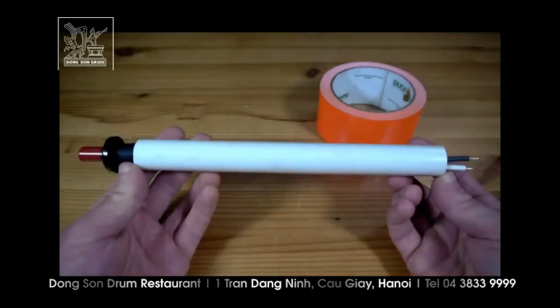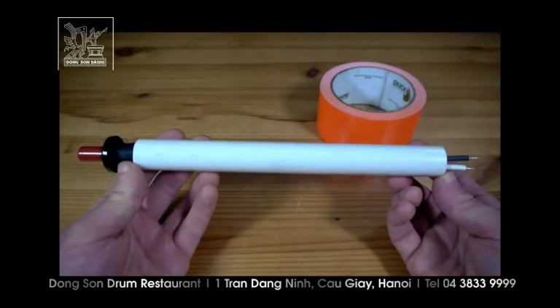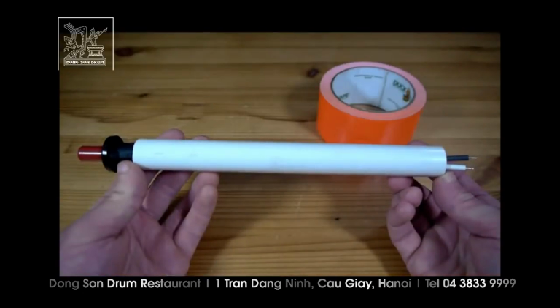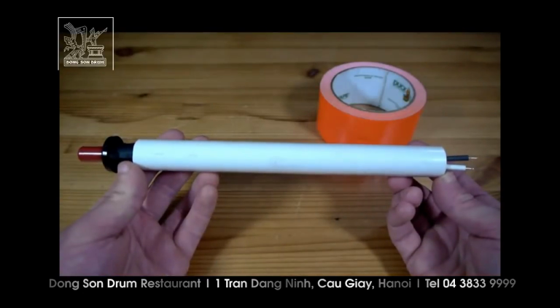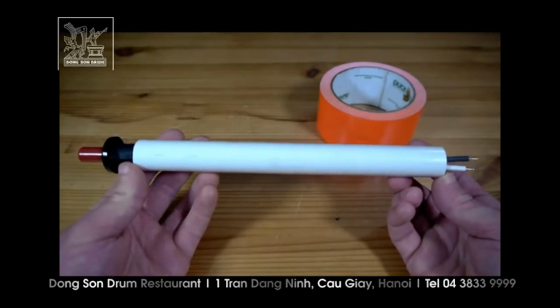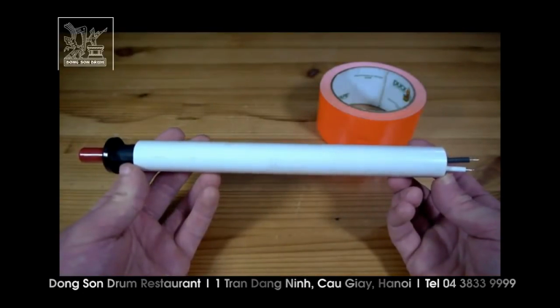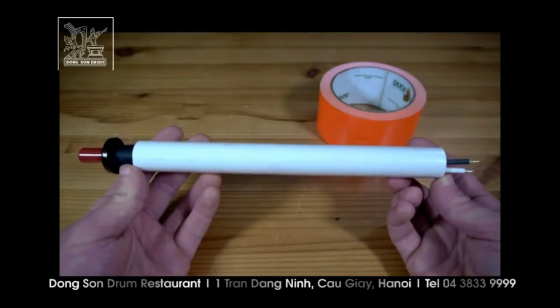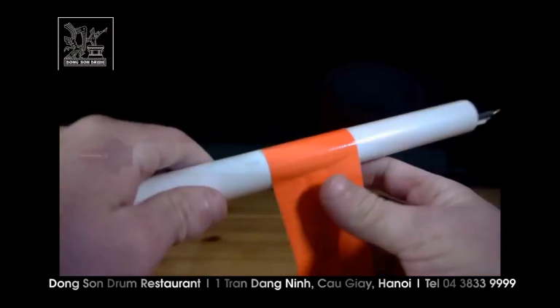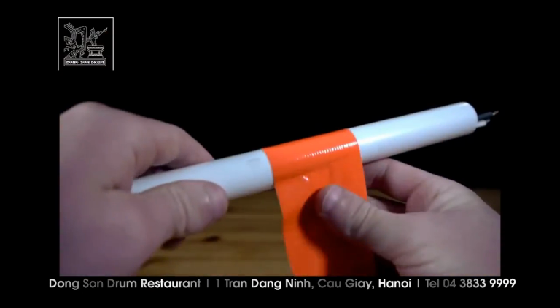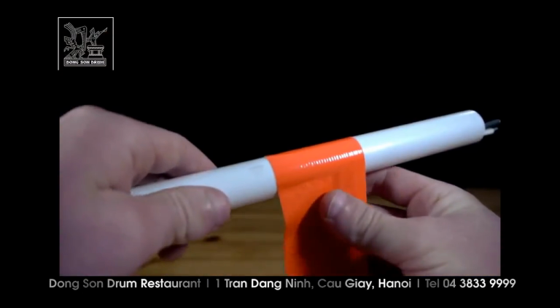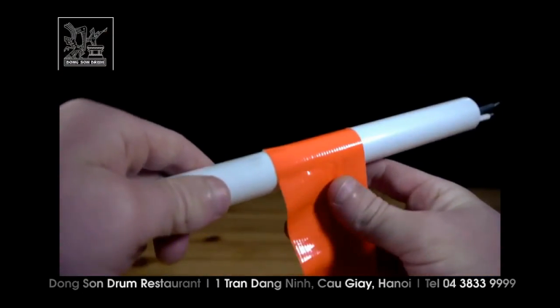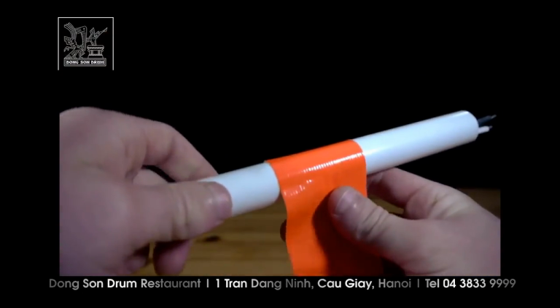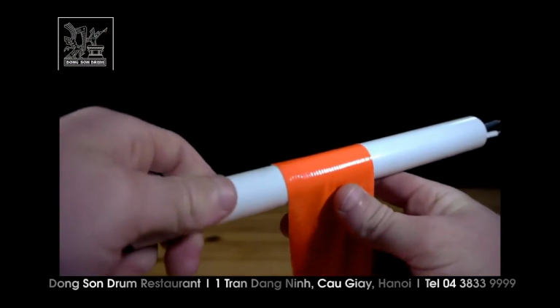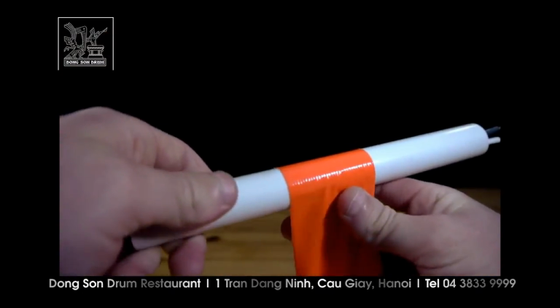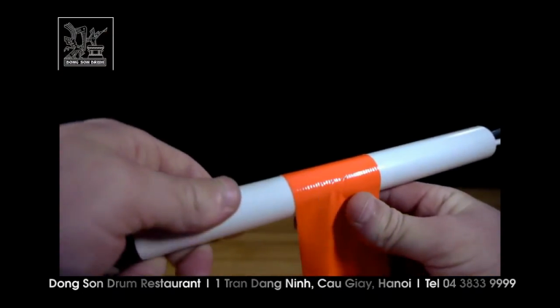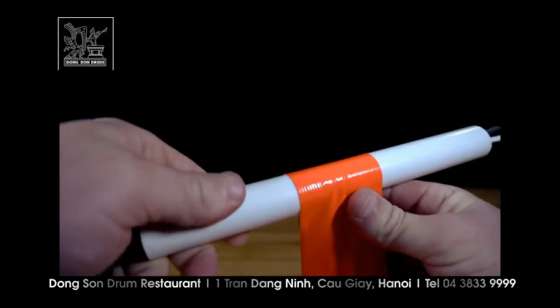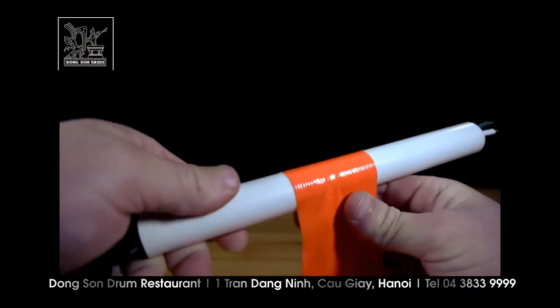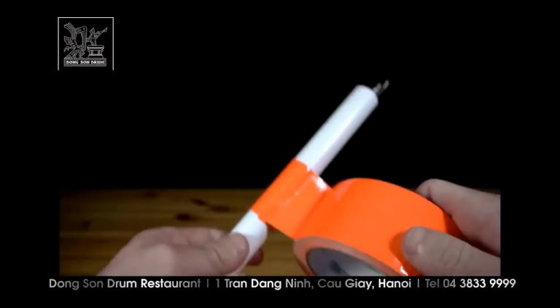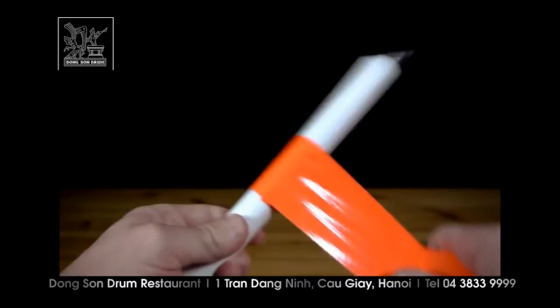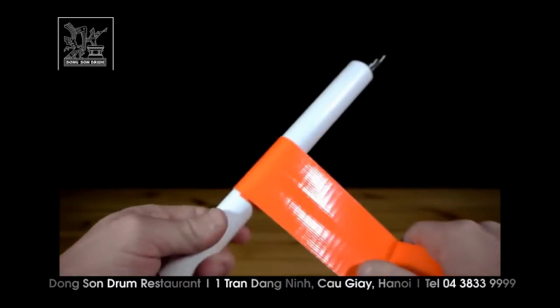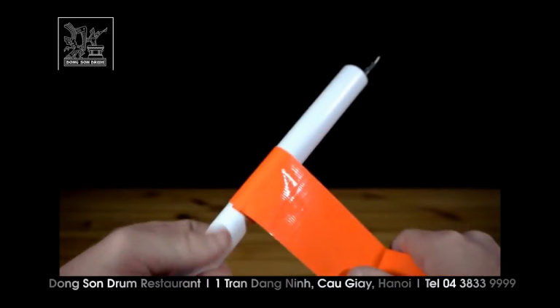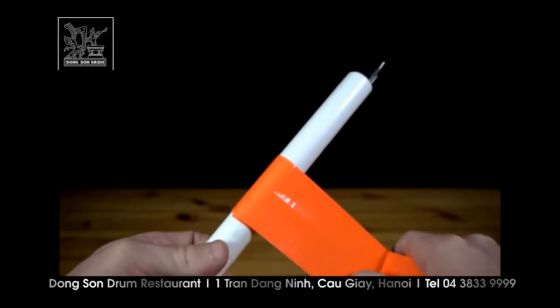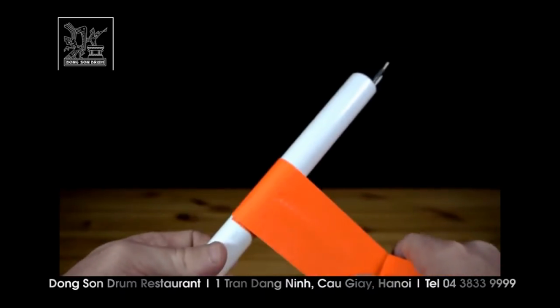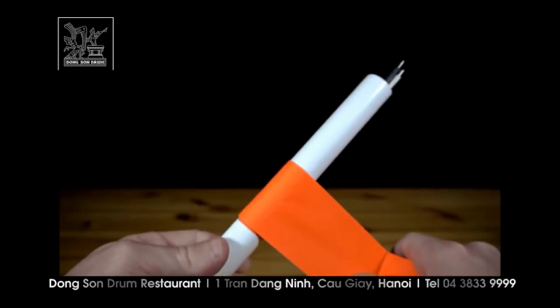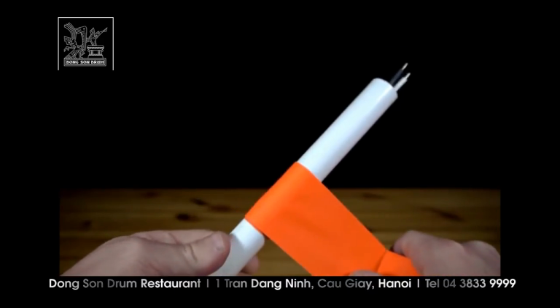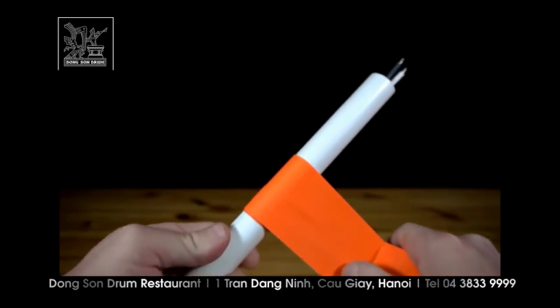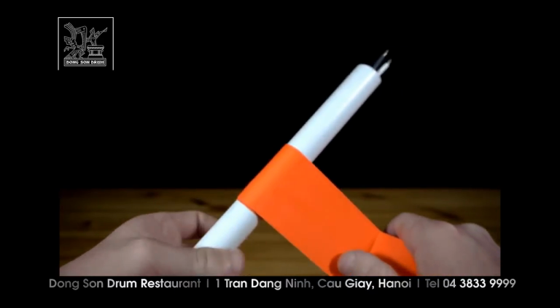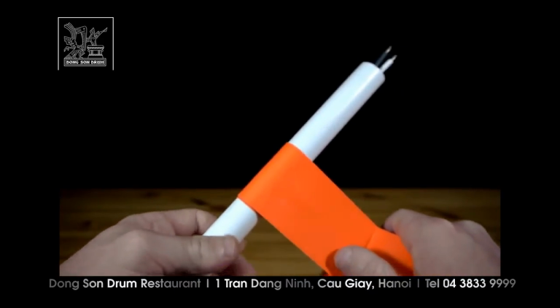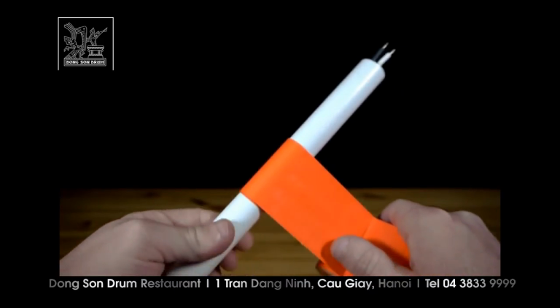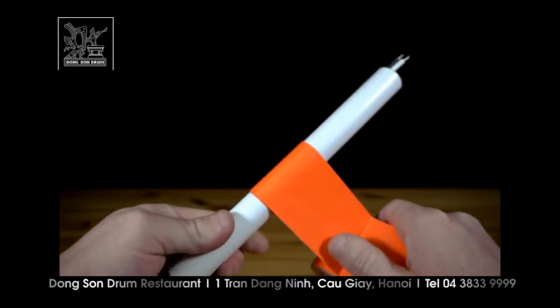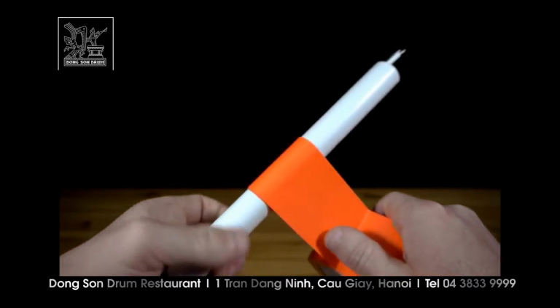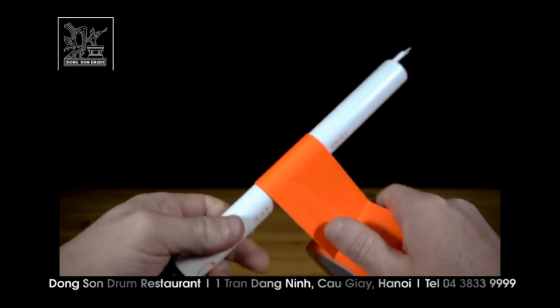All that is left in making the launcher is to wrap several layers of duct tape around the center to prevent bottles from sliding all the way down to the end.